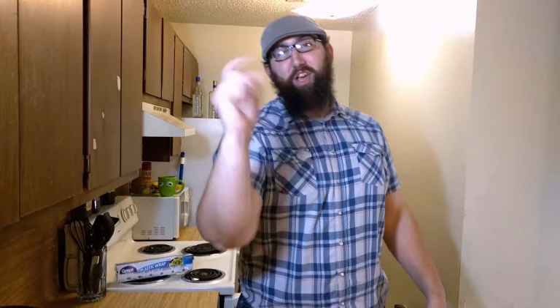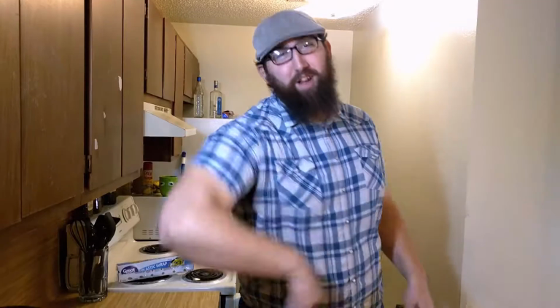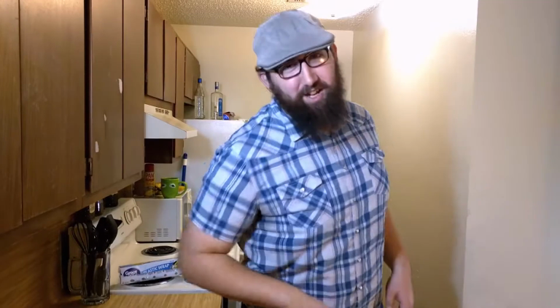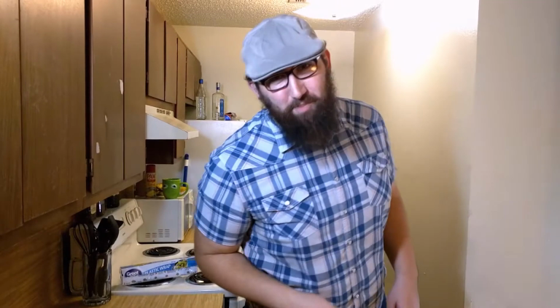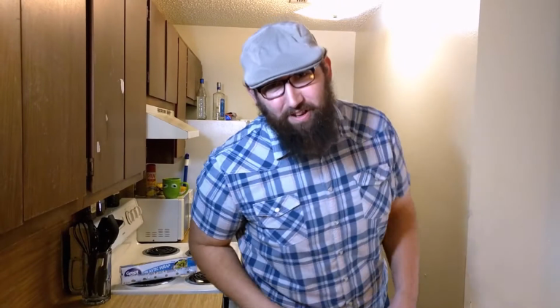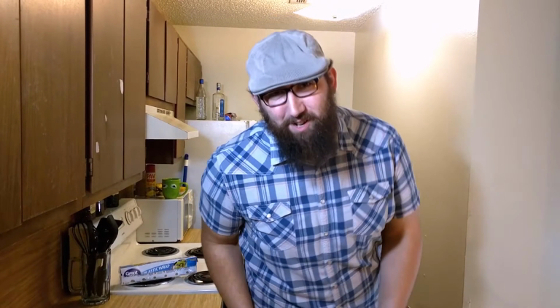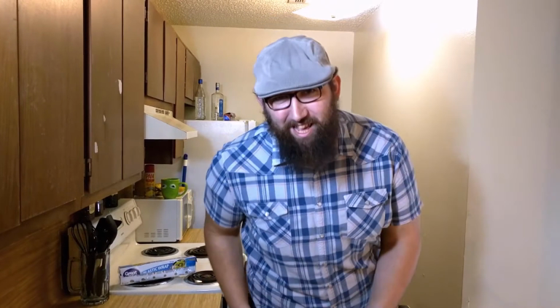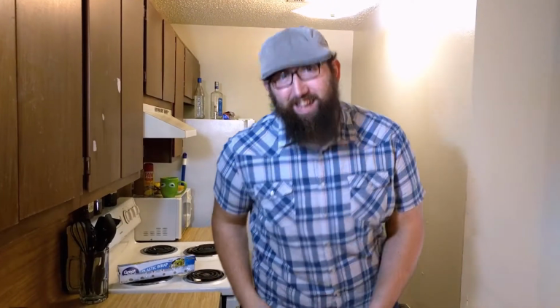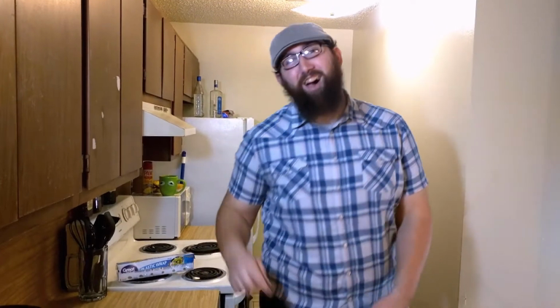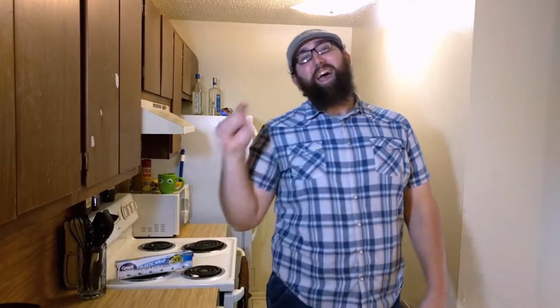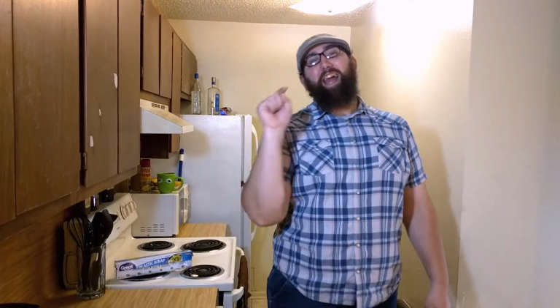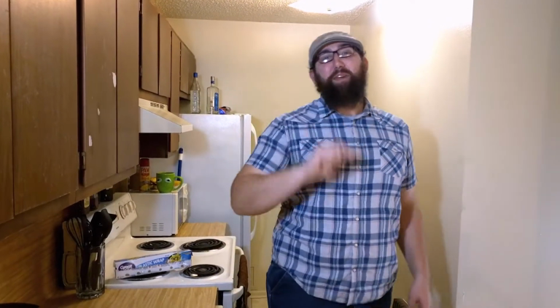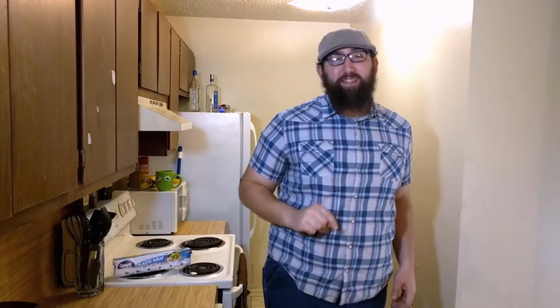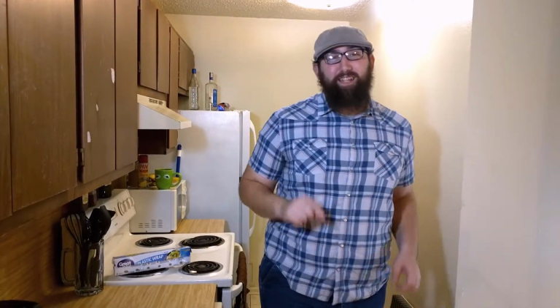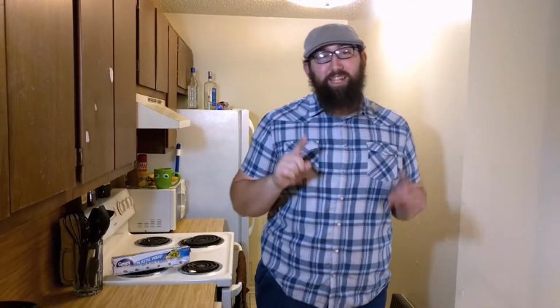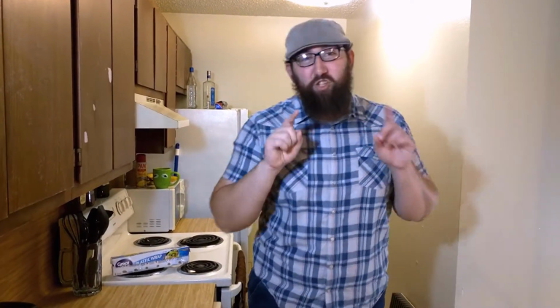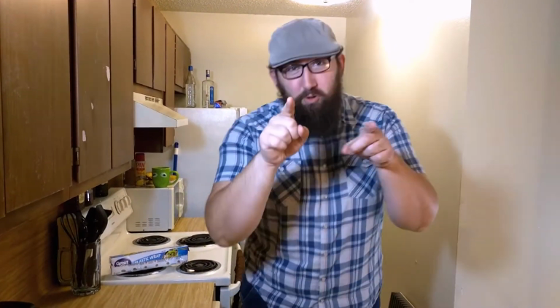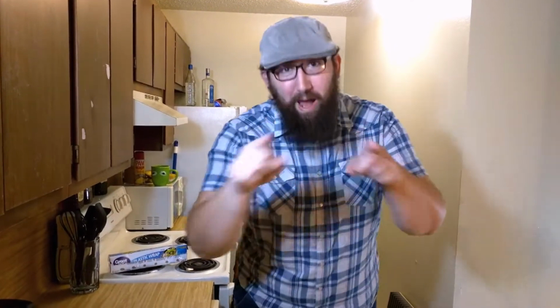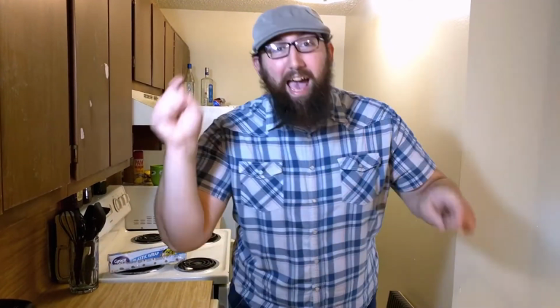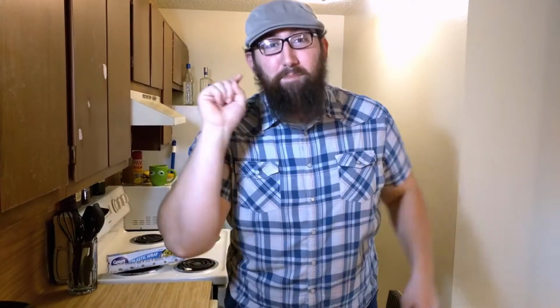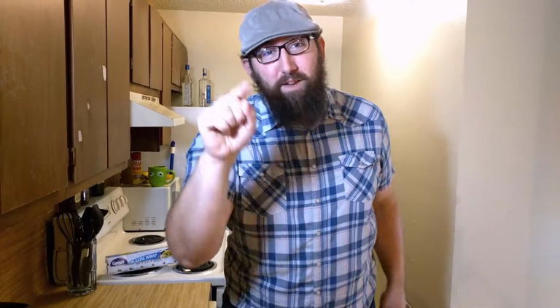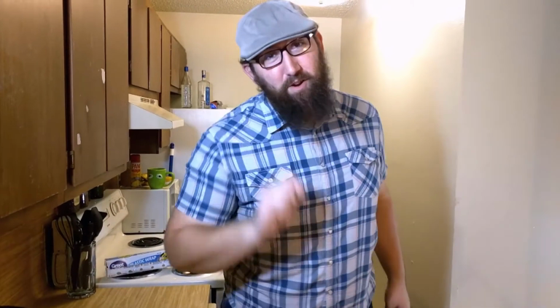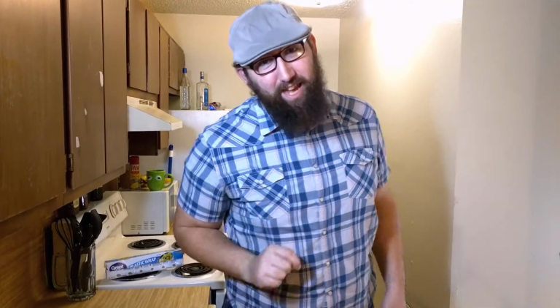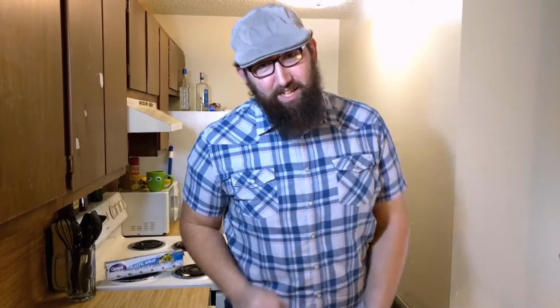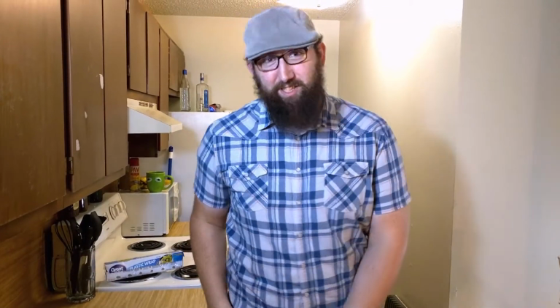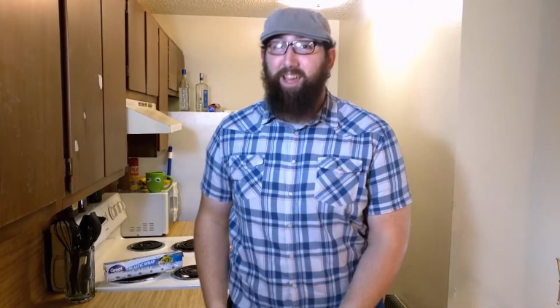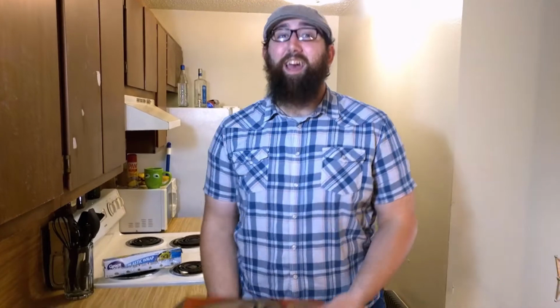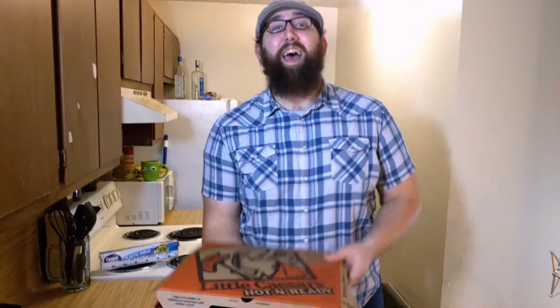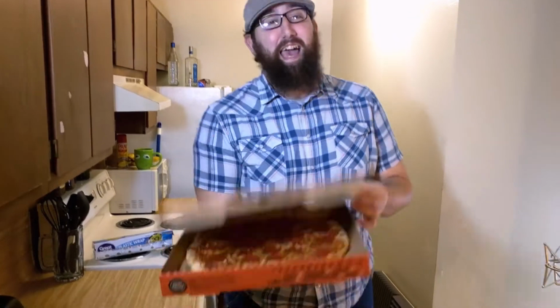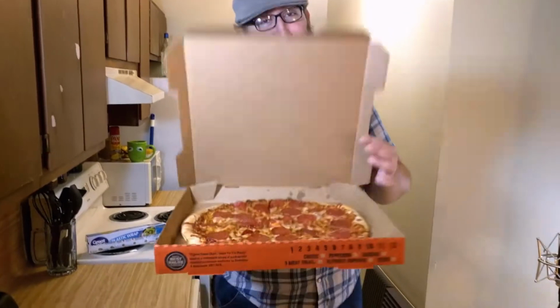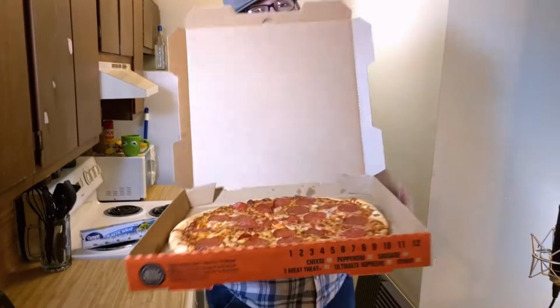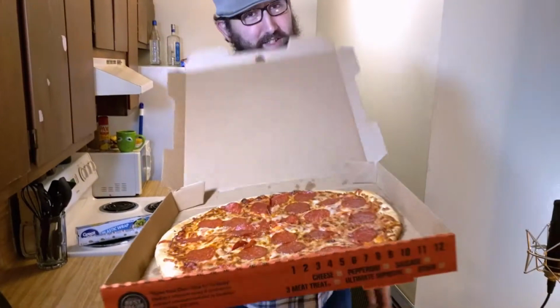Yo dawg, this is Bogey from What's That Now, and I'm here today to teach you how to make a phone case out of a pizza.